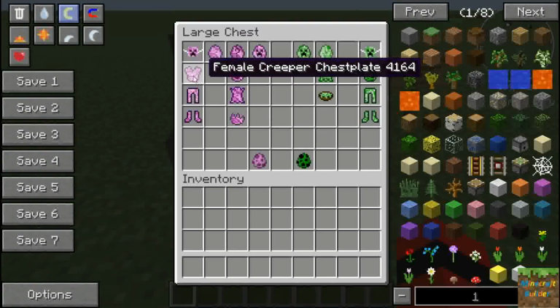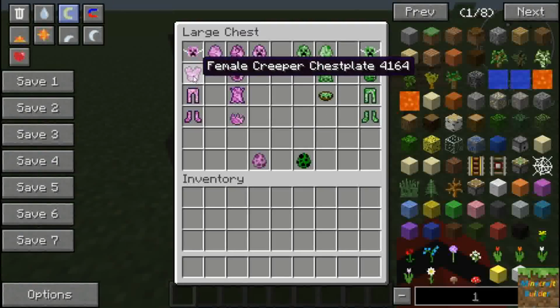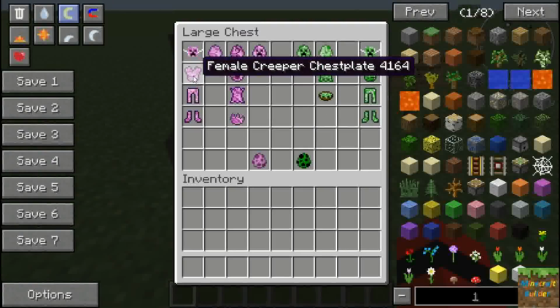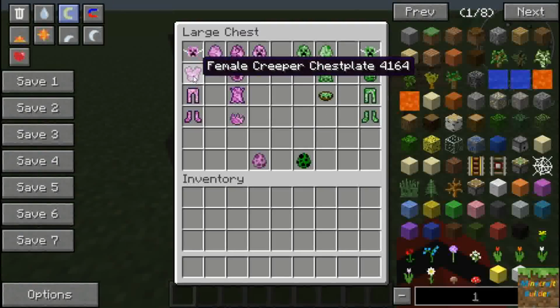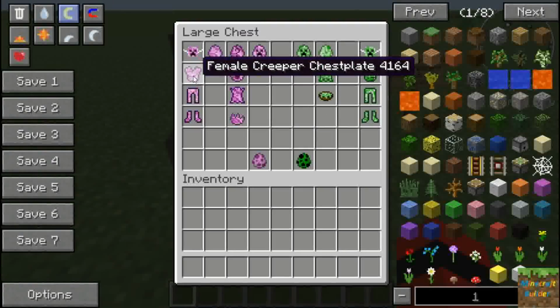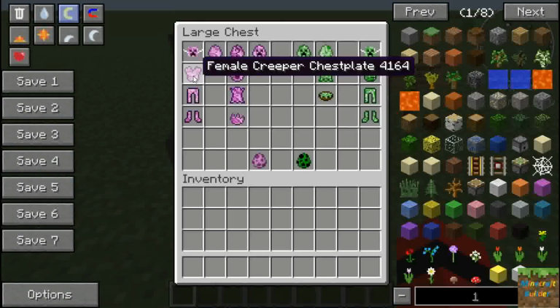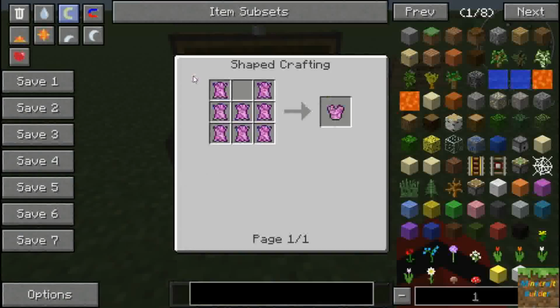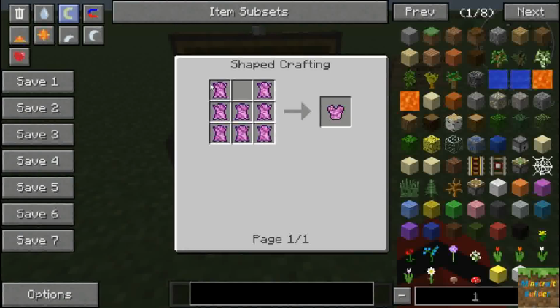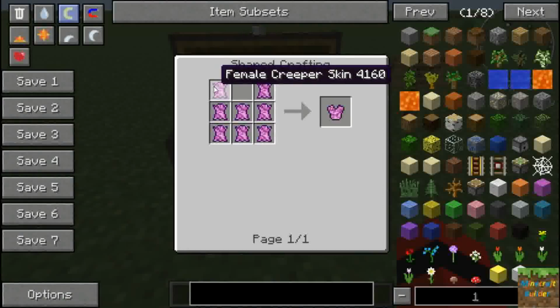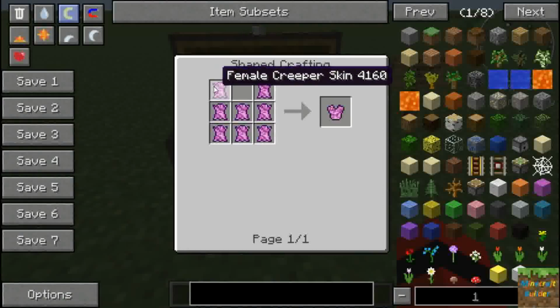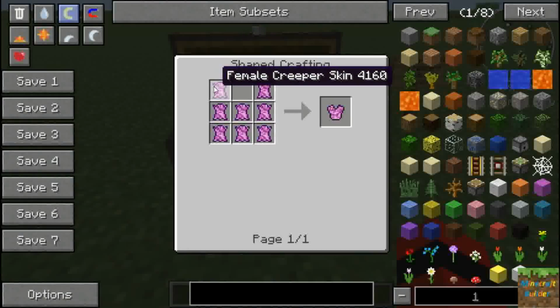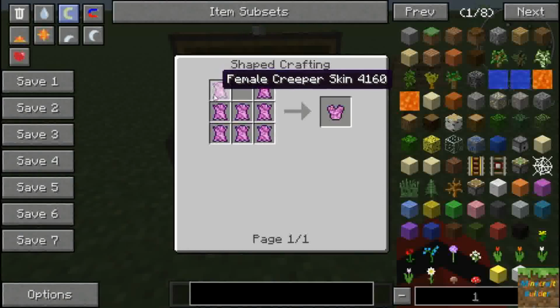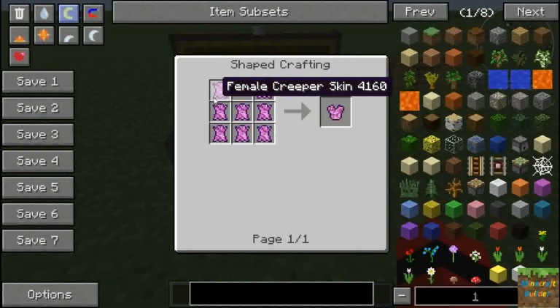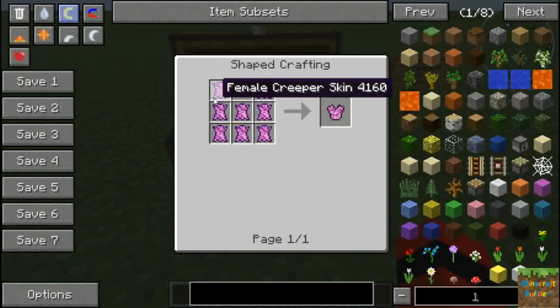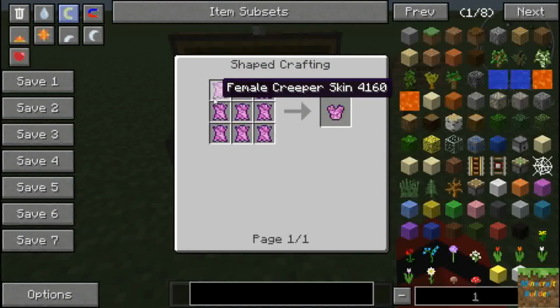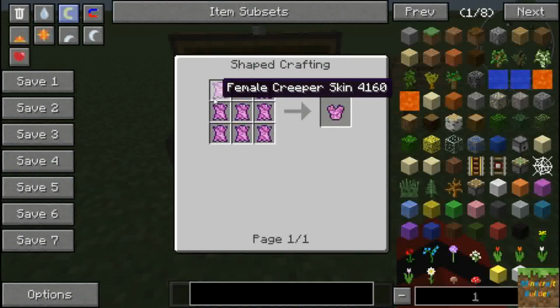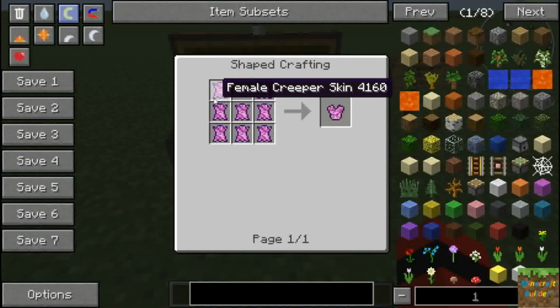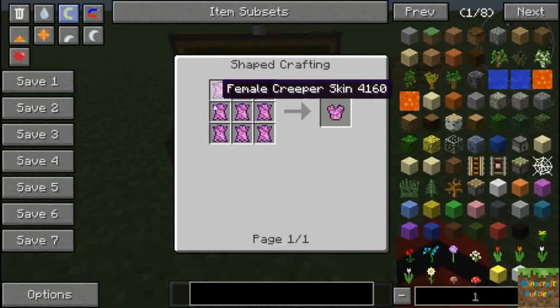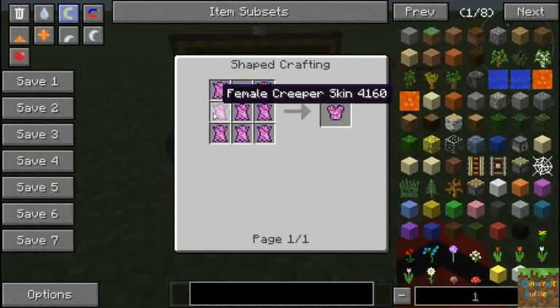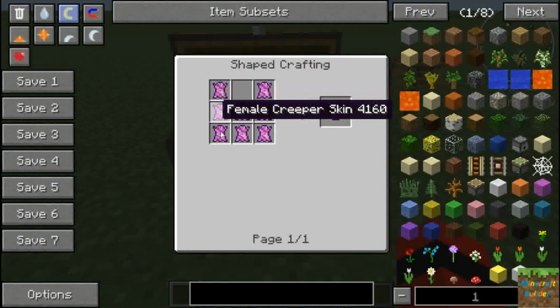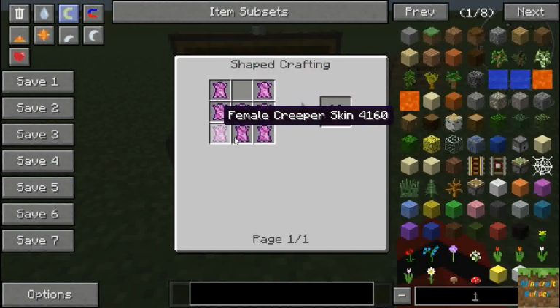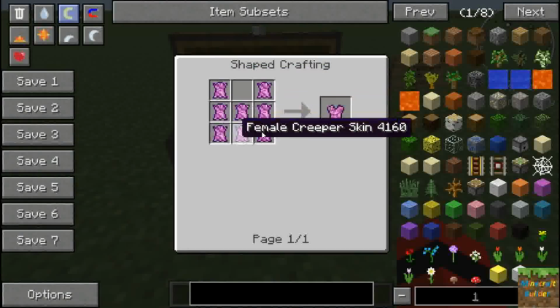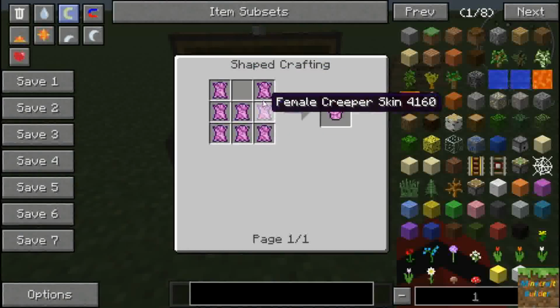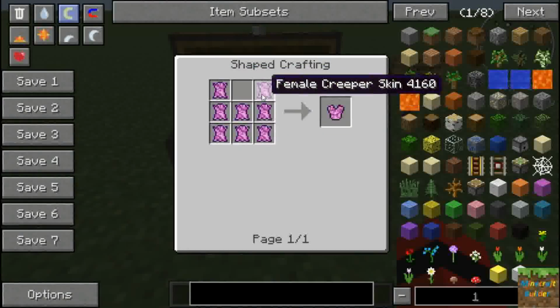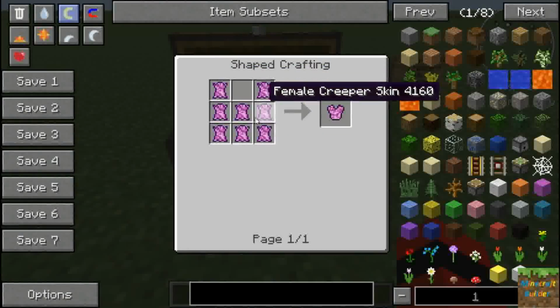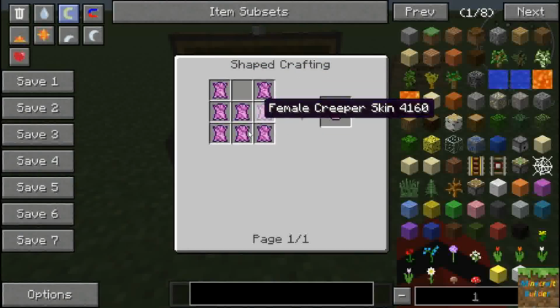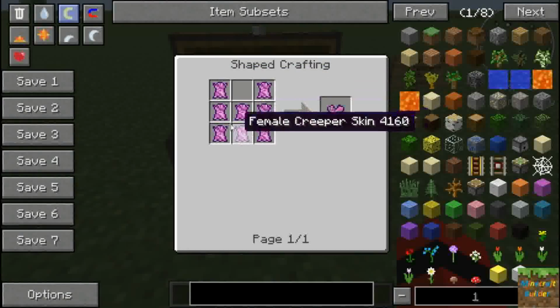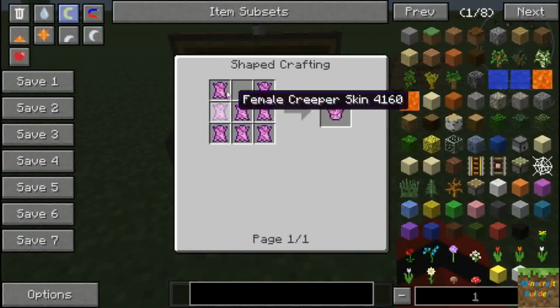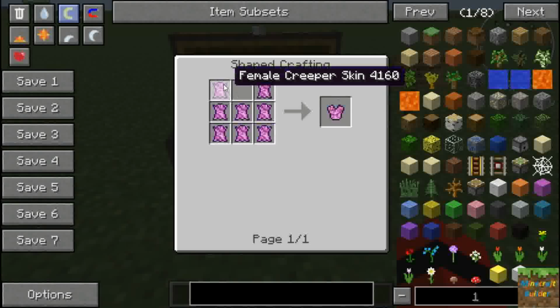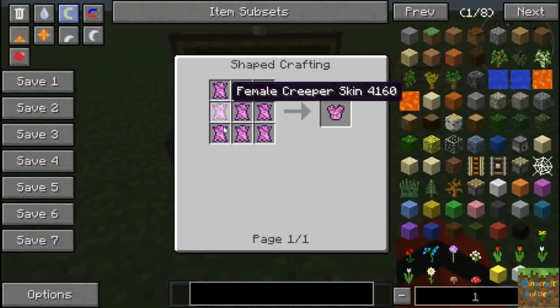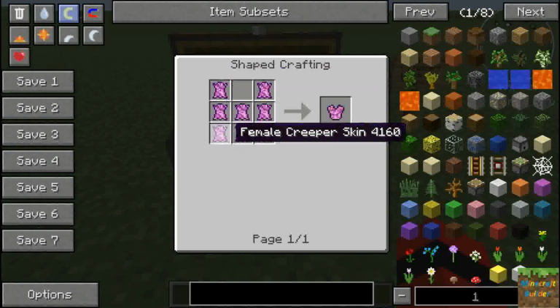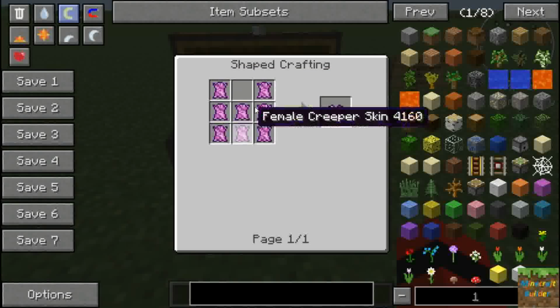The female creeper mask requires two string and one female creeper skin. For the female creeper chest plate, it's female creeper skin arranged the same way you would with diamond or iron armor.